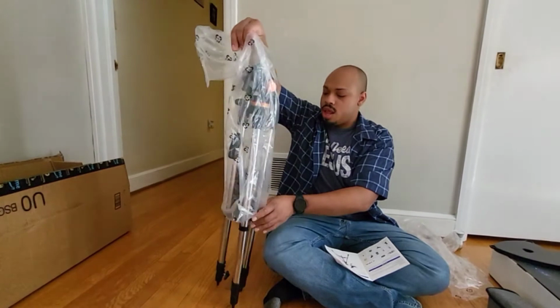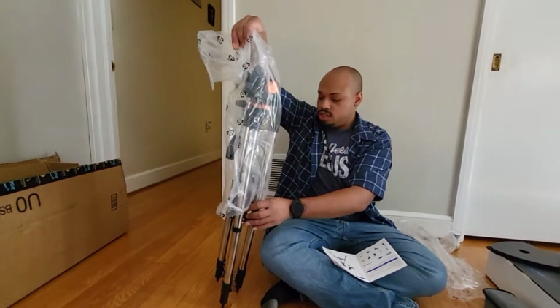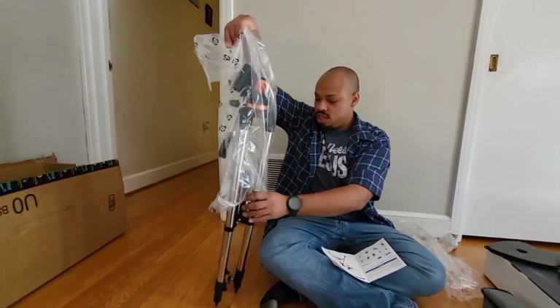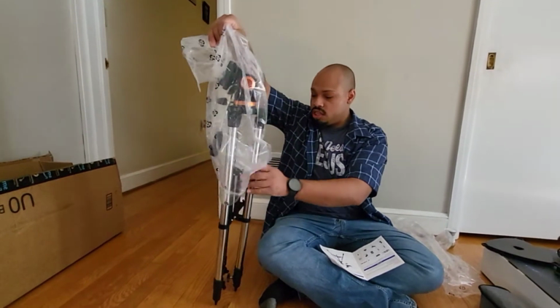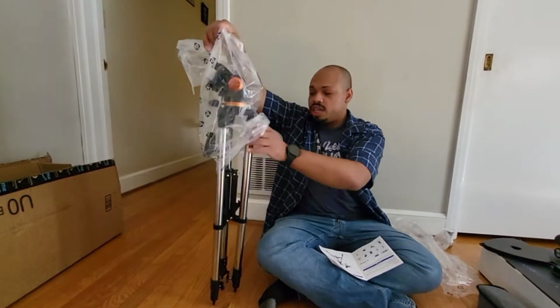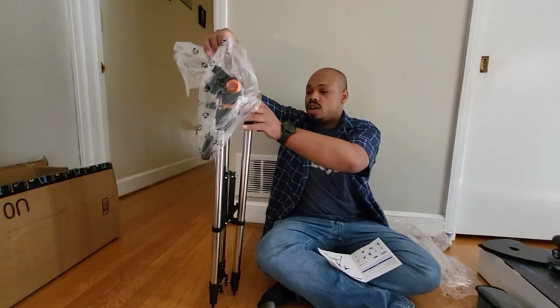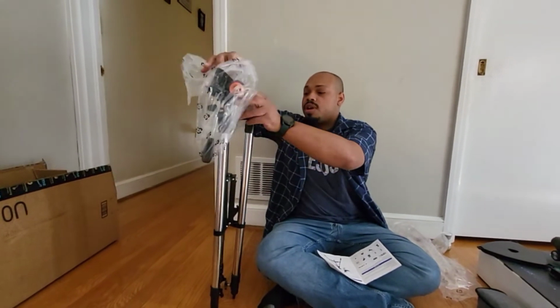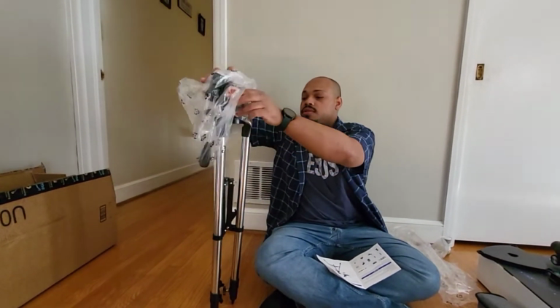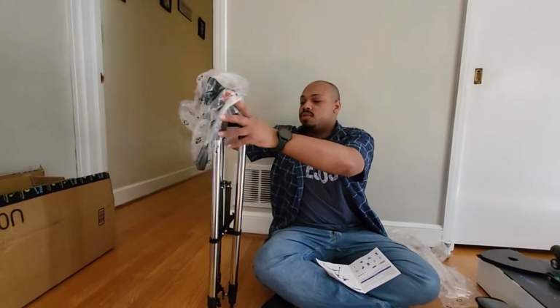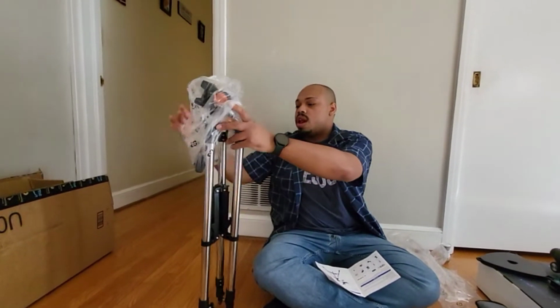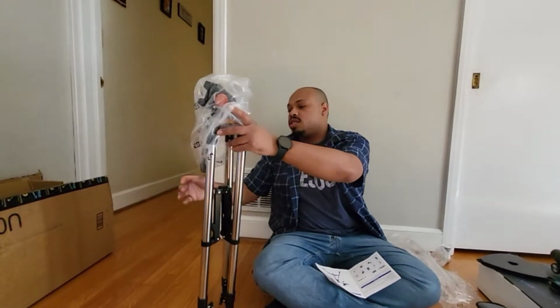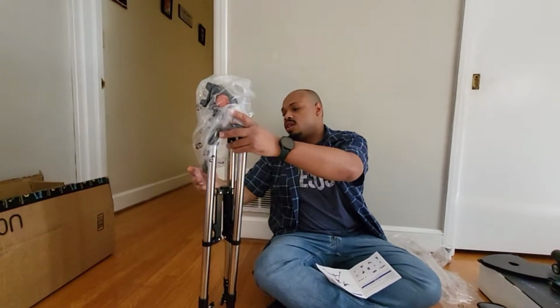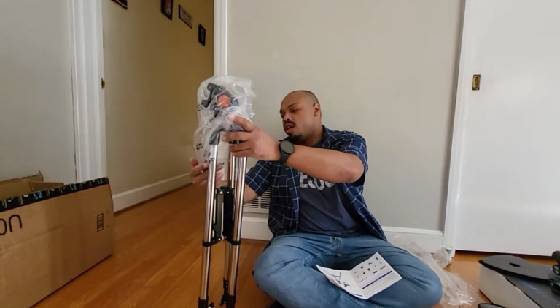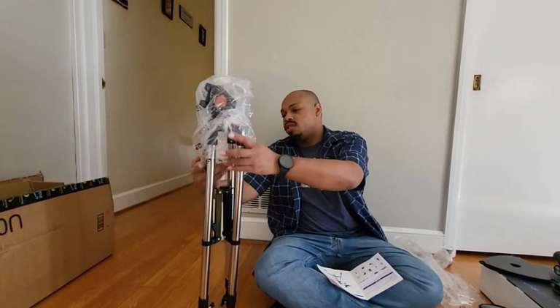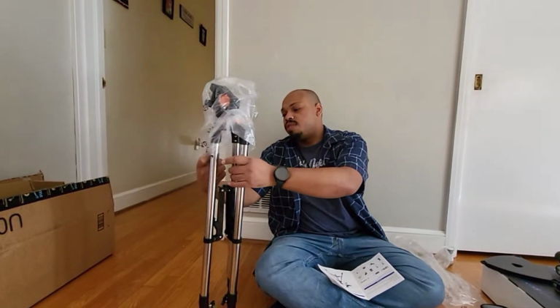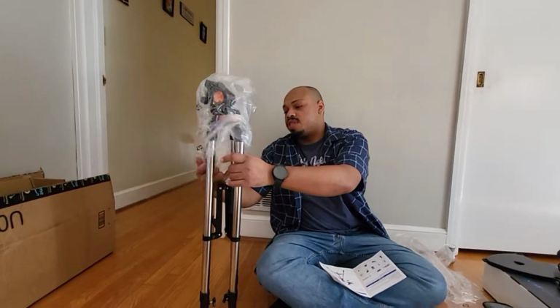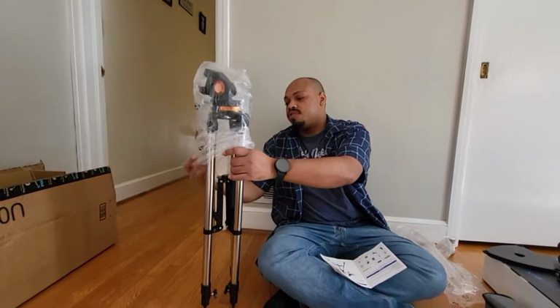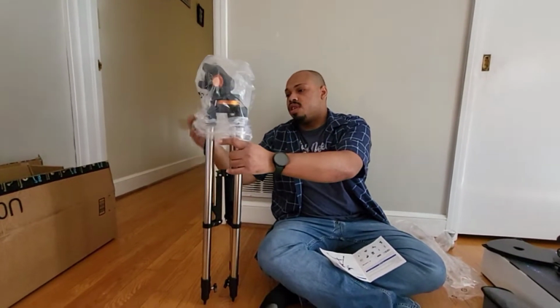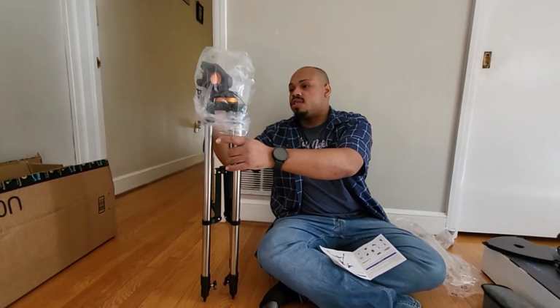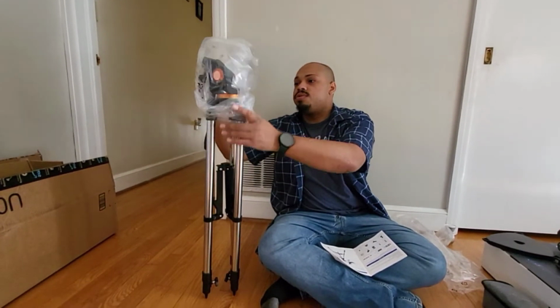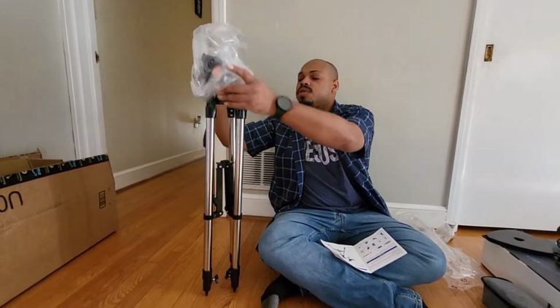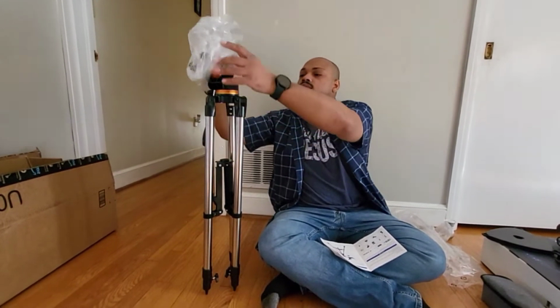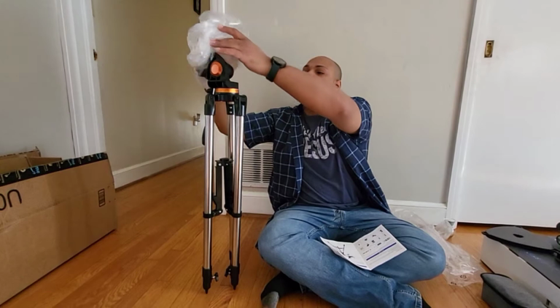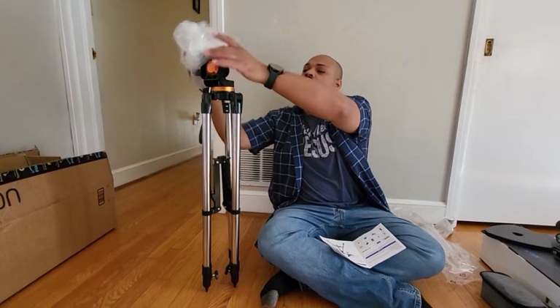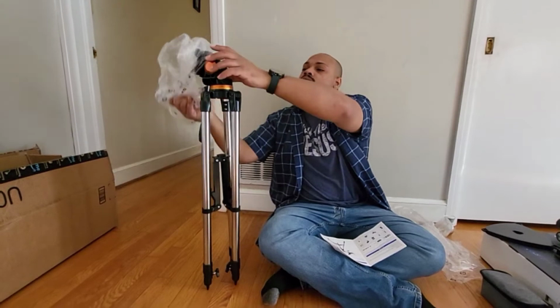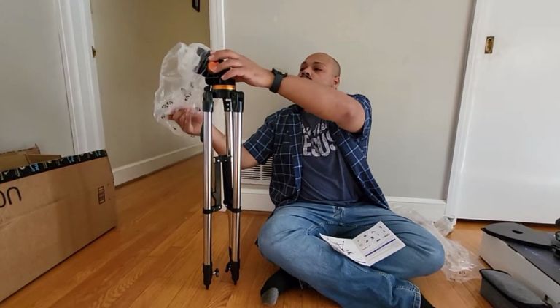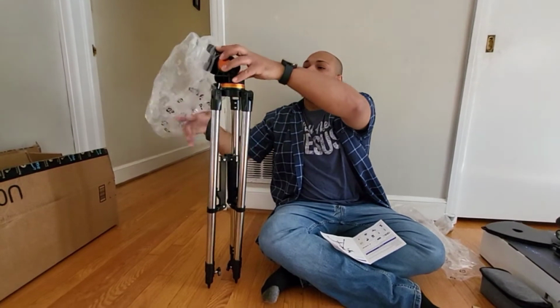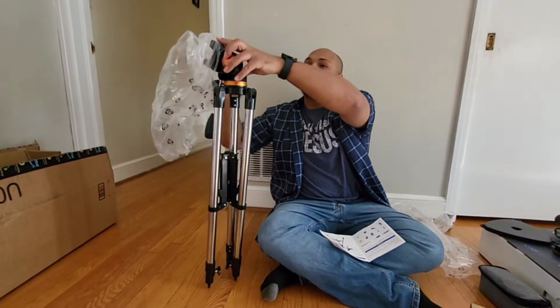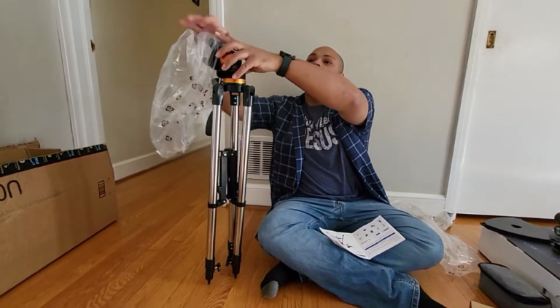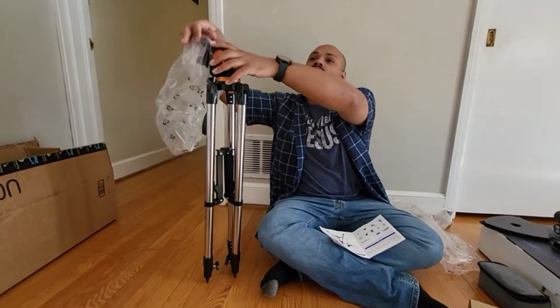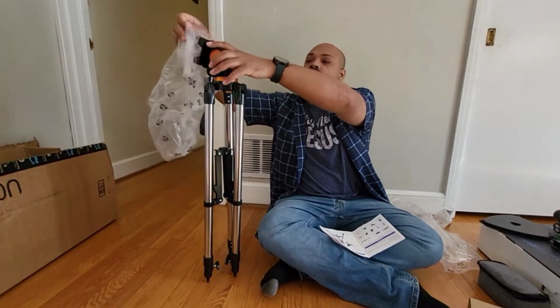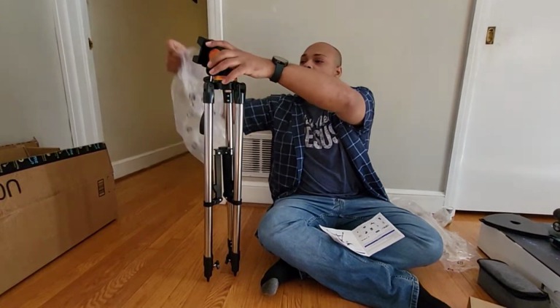It's a nice tripod, especially for the telescope. Make sure it's looking the same.